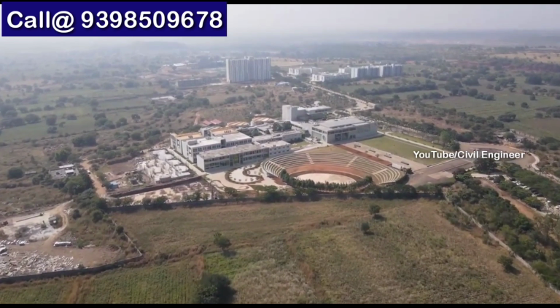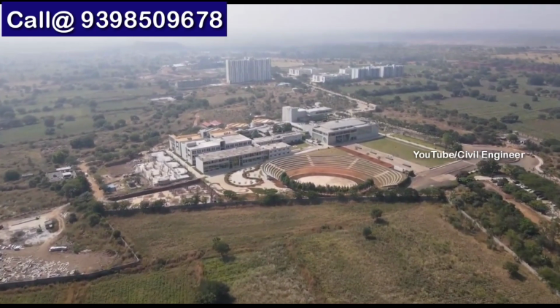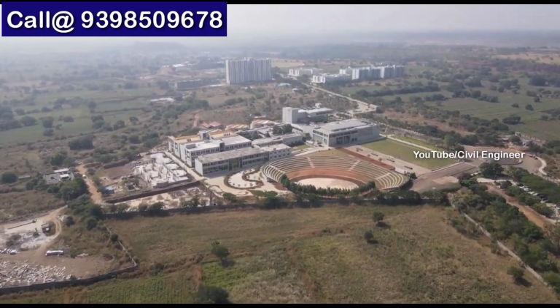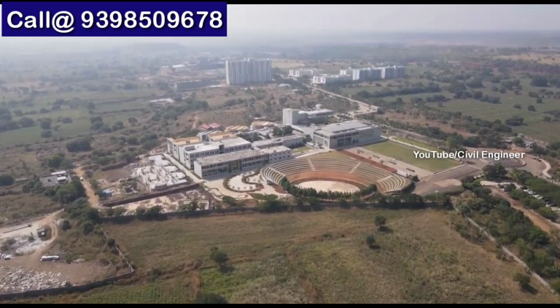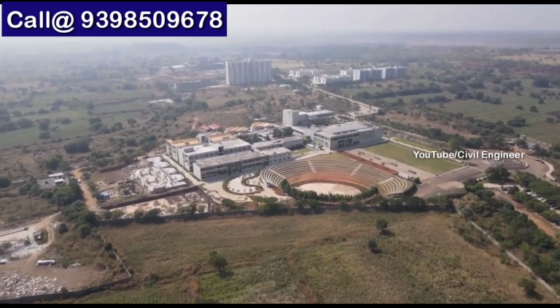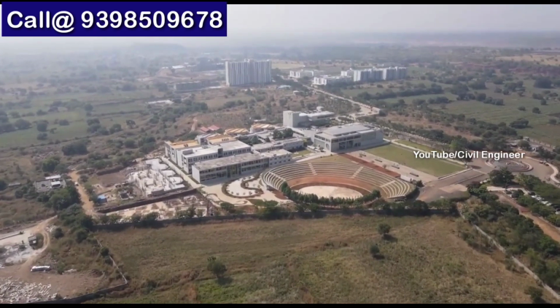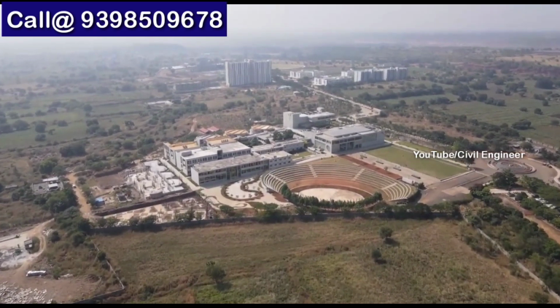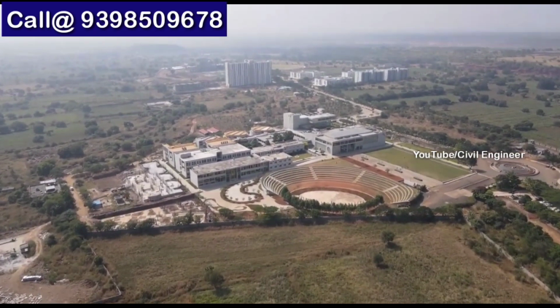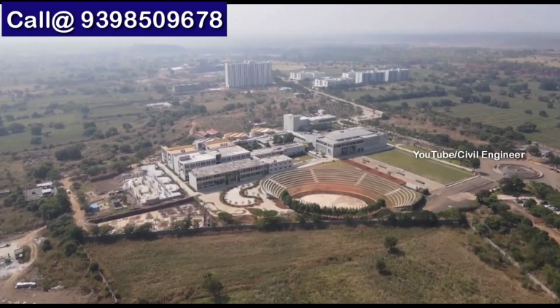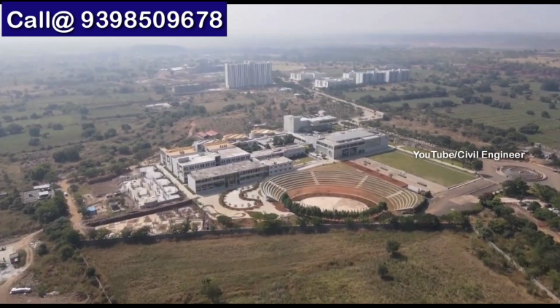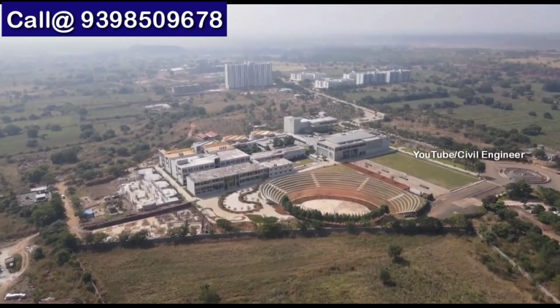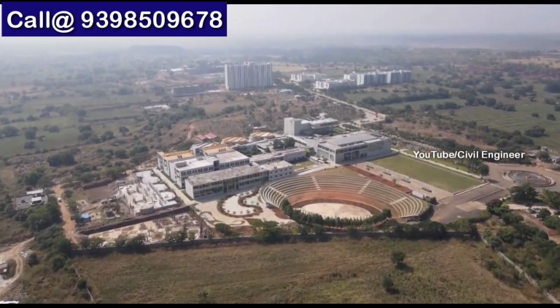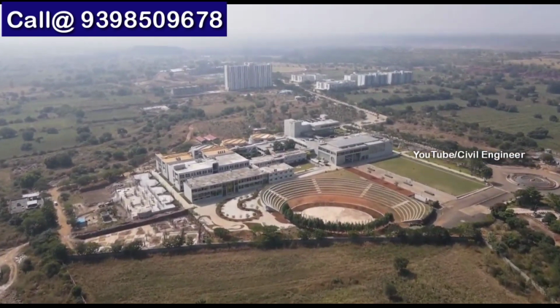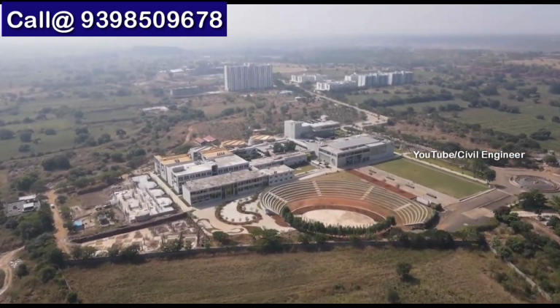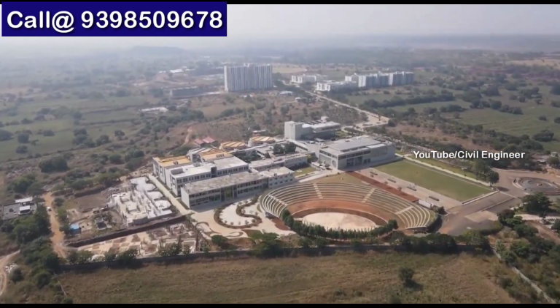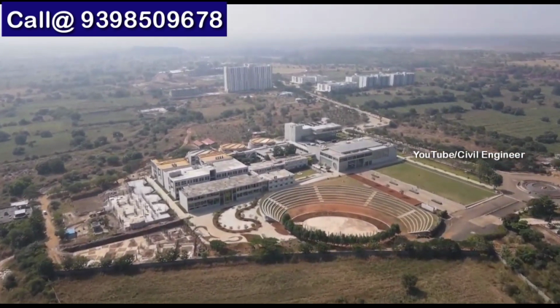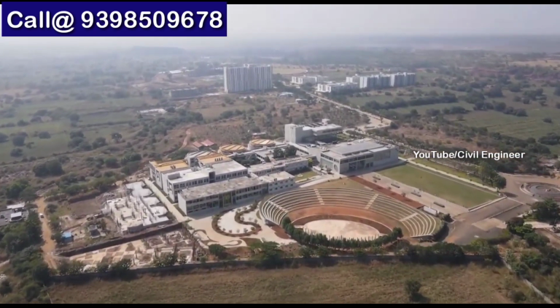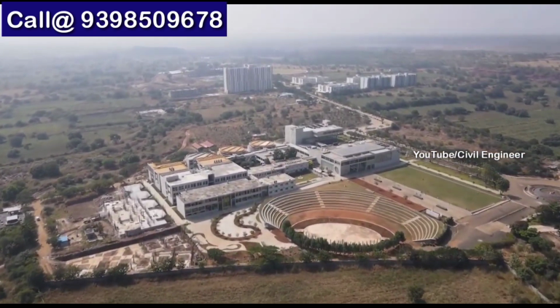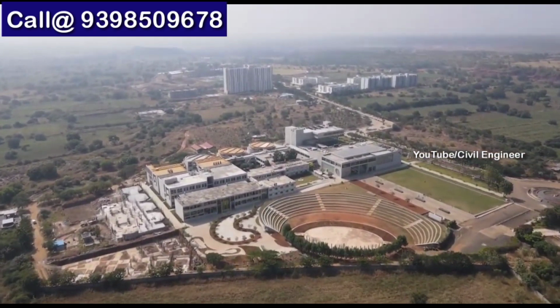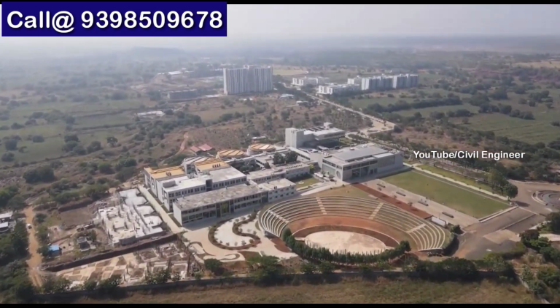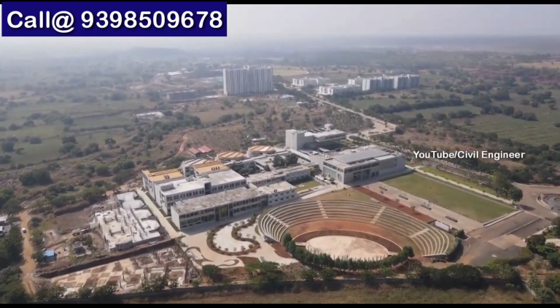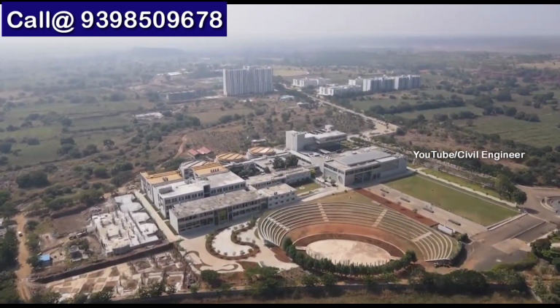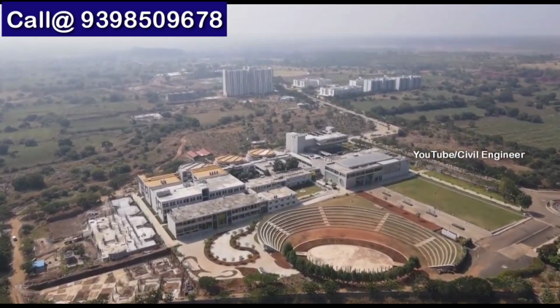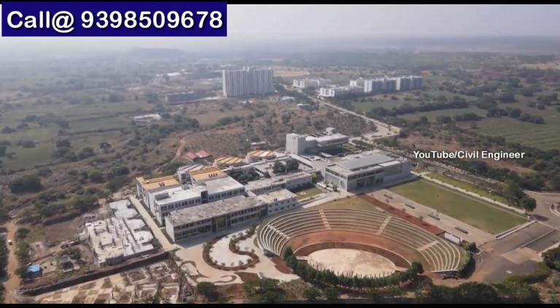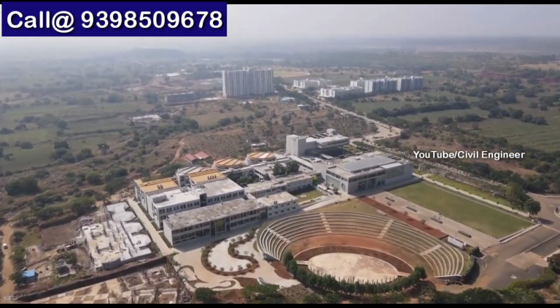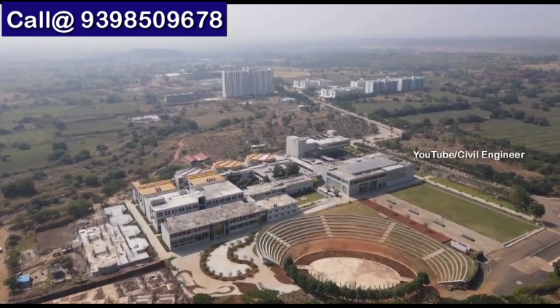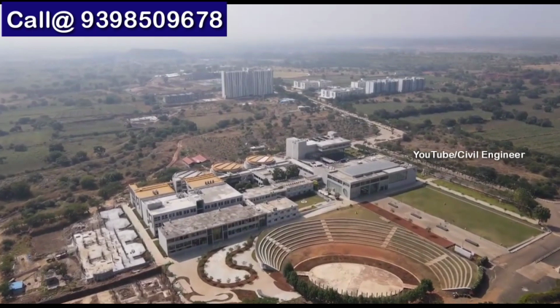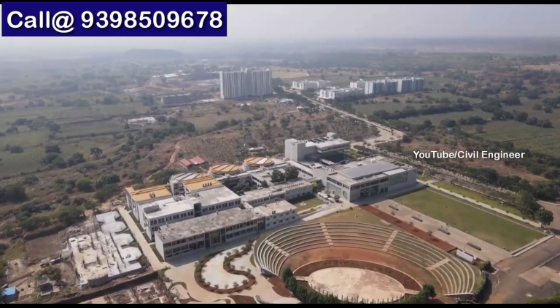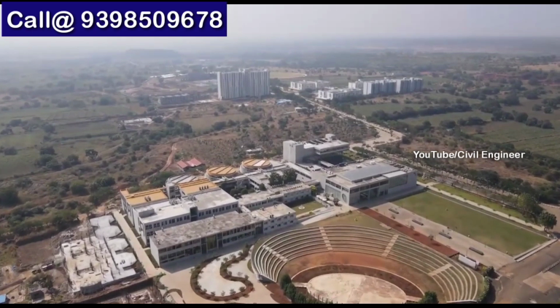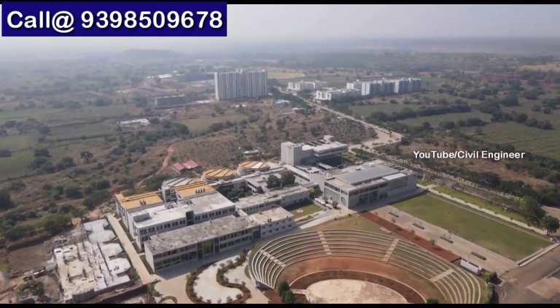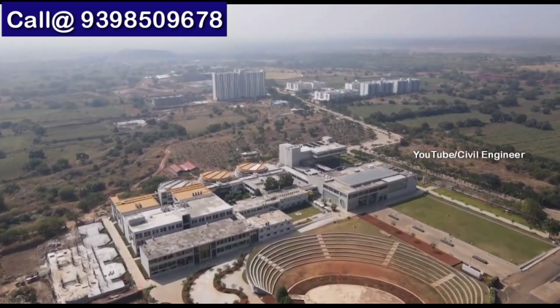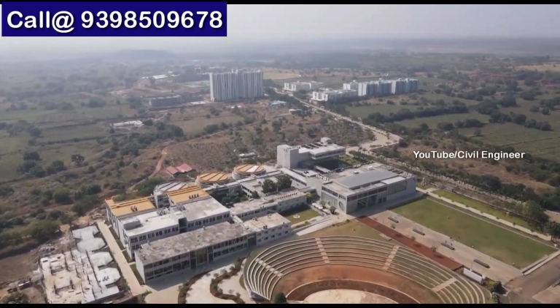The biggest and topmost university is located here near the project.